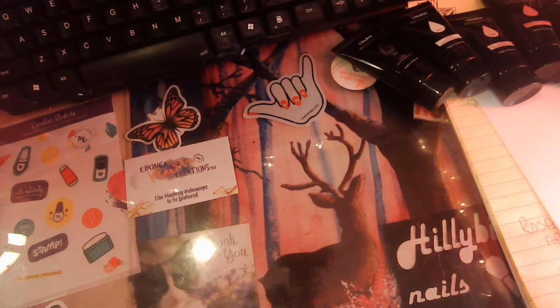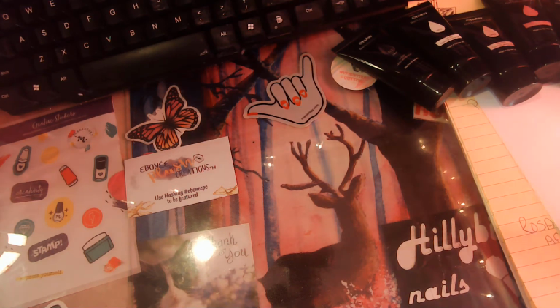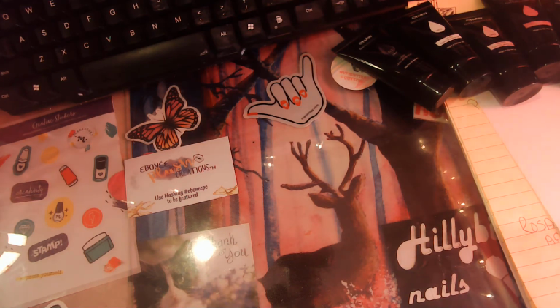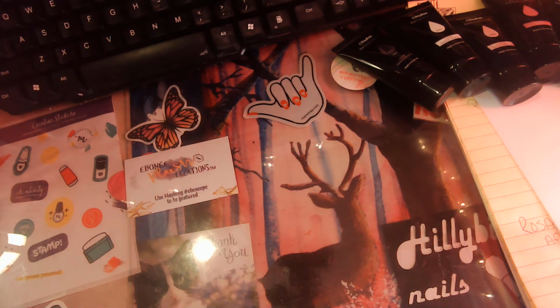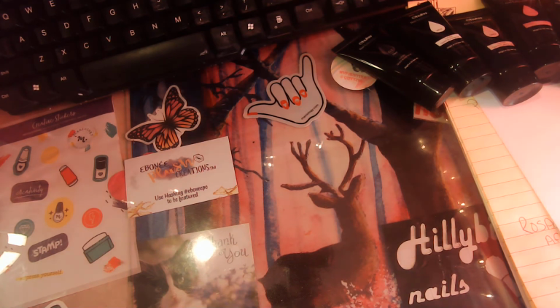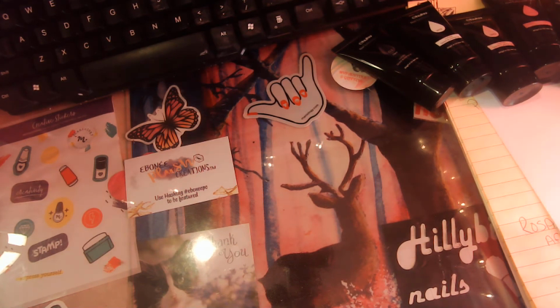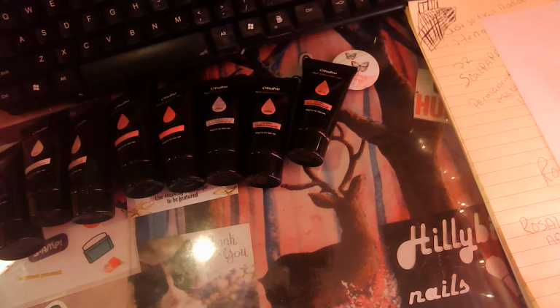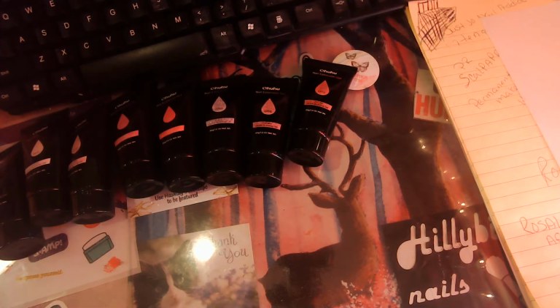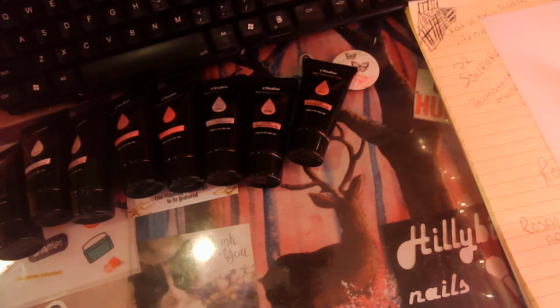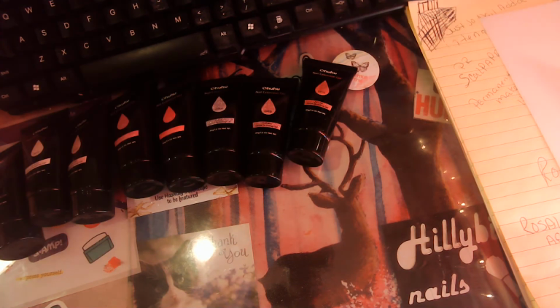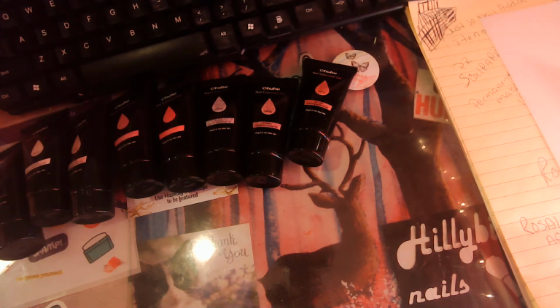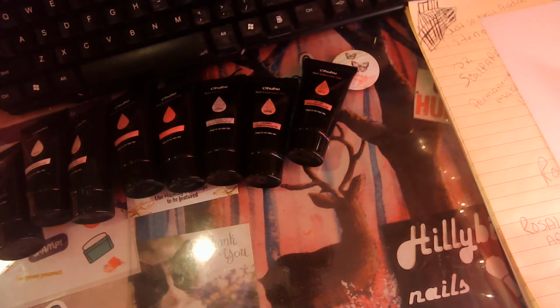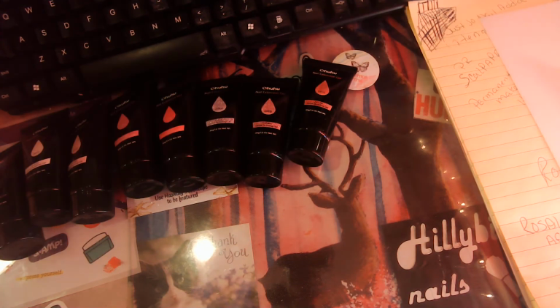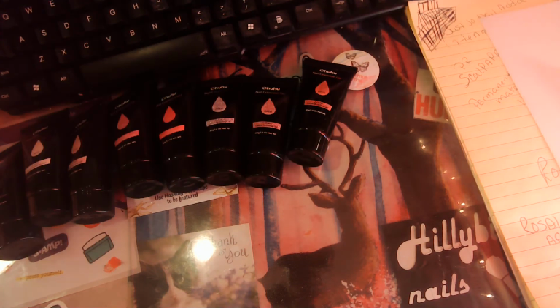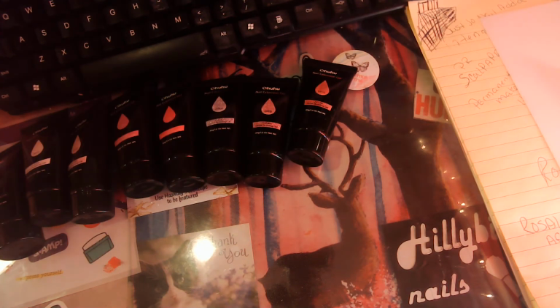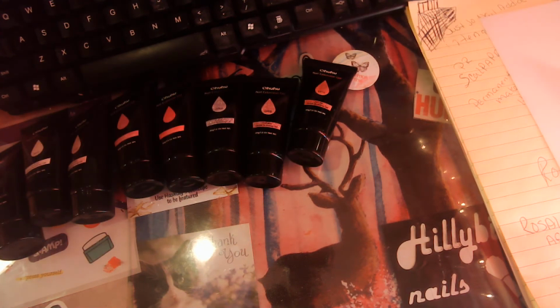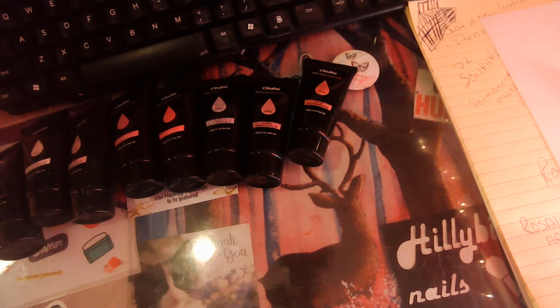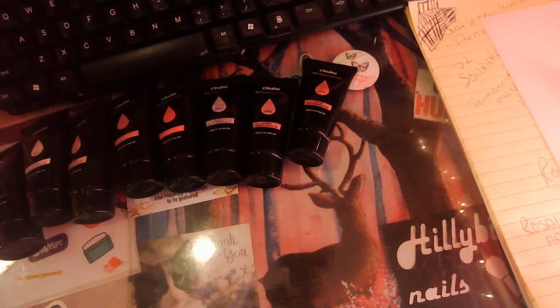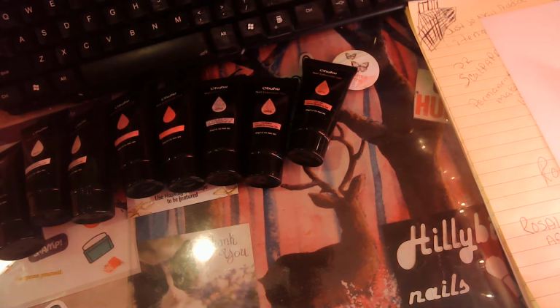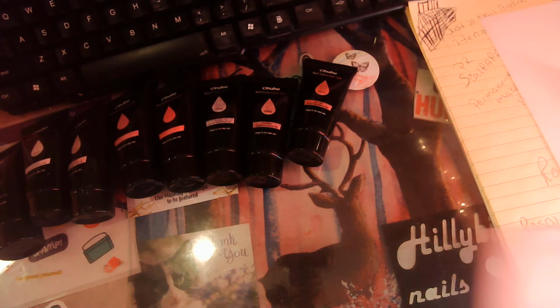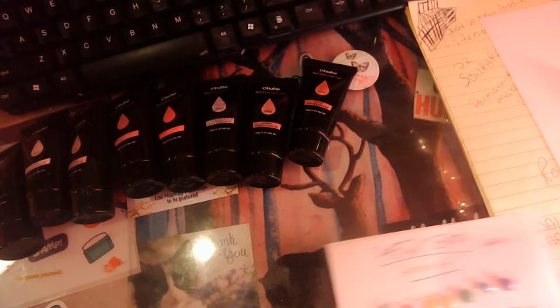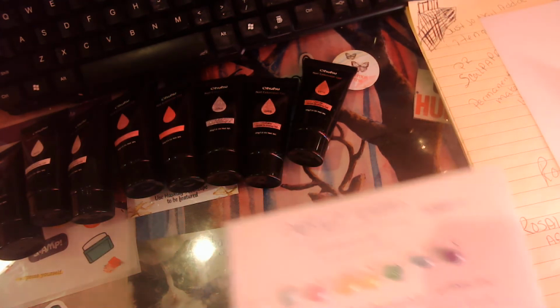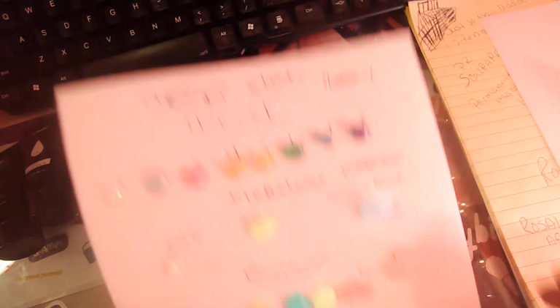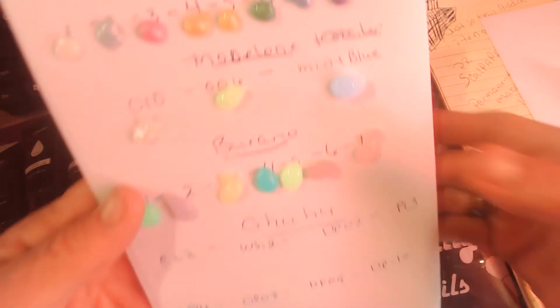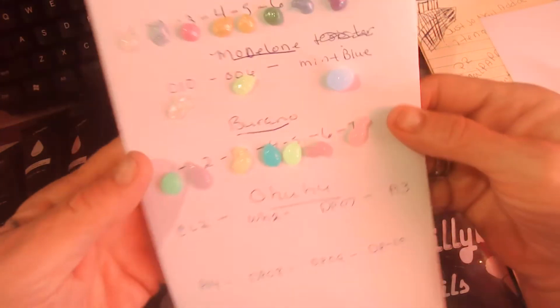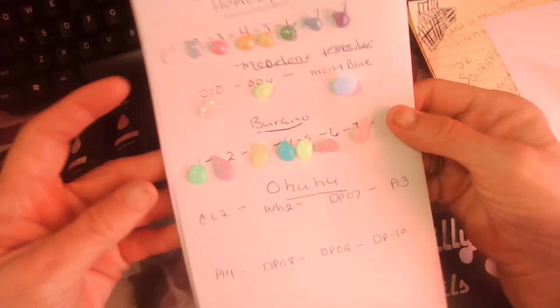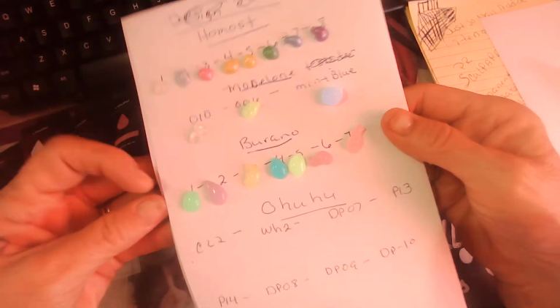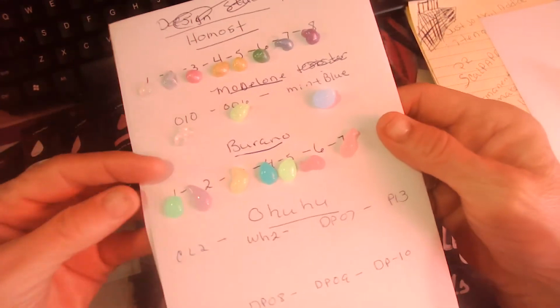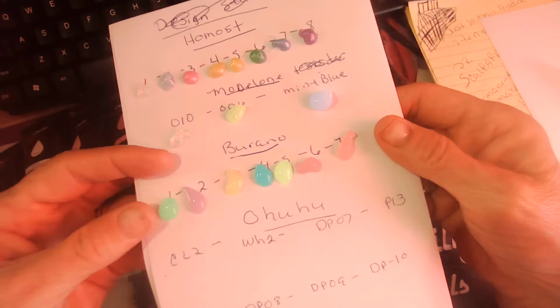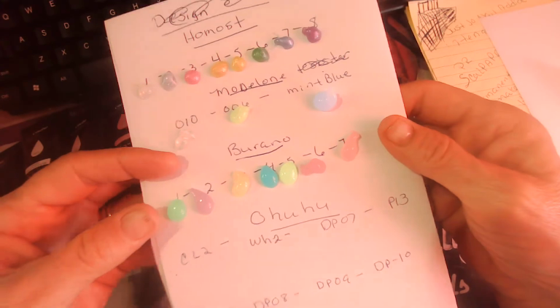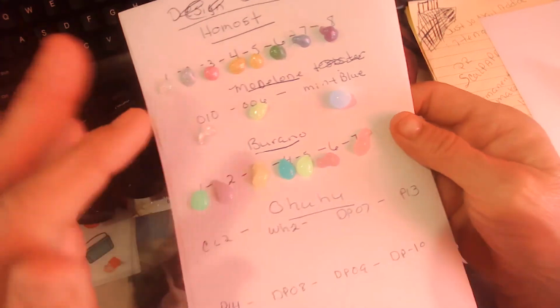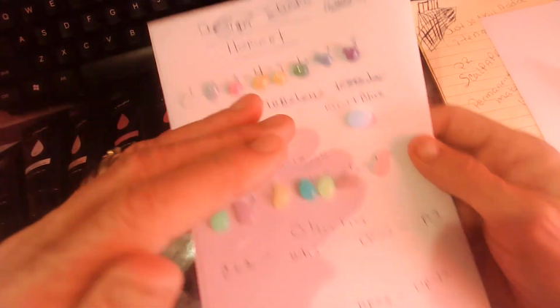Okay guys, I lied about the Bronos — they are glow in the dark as well.